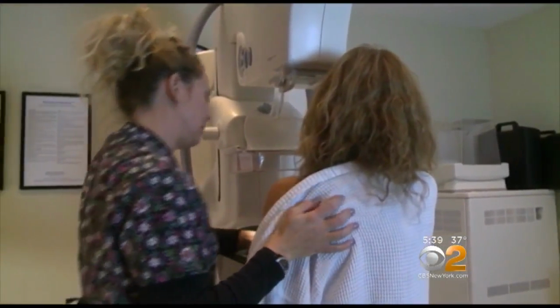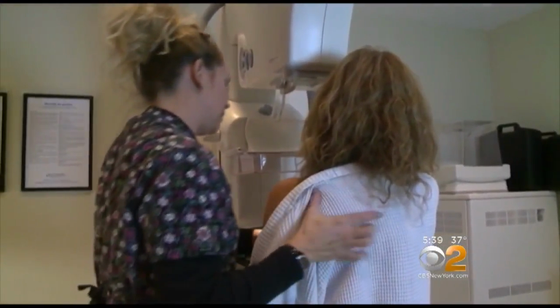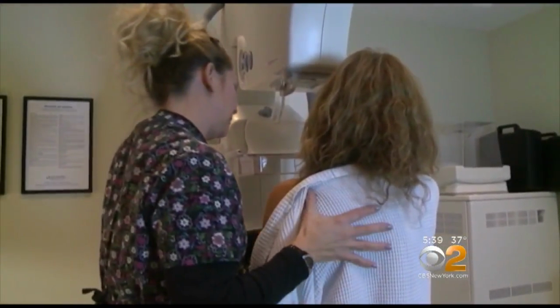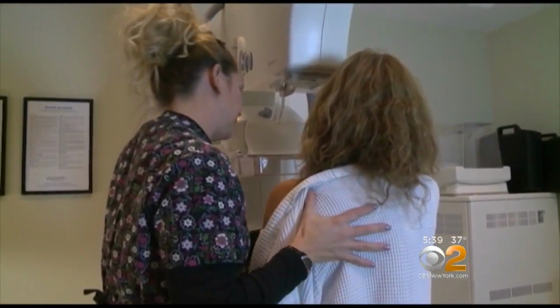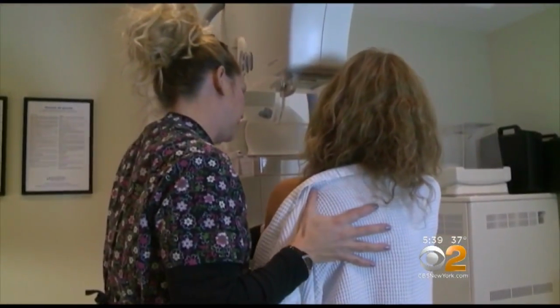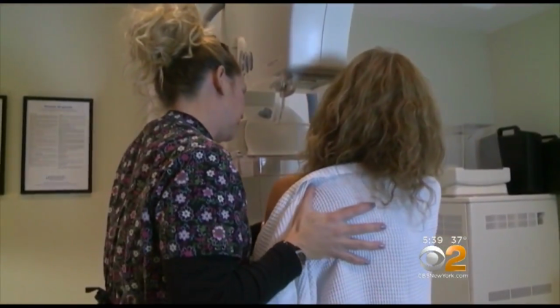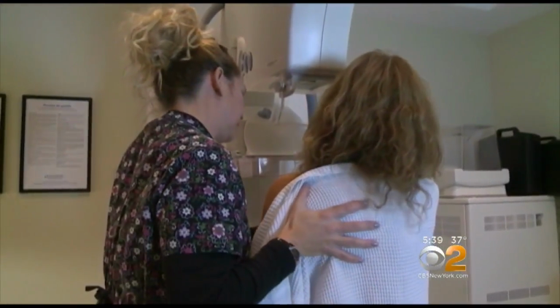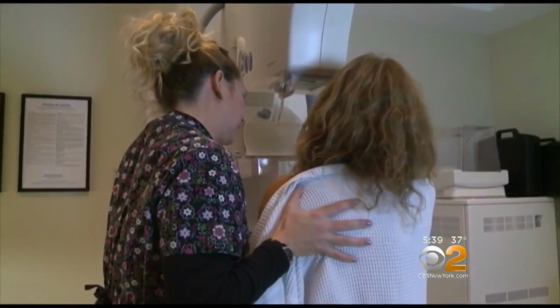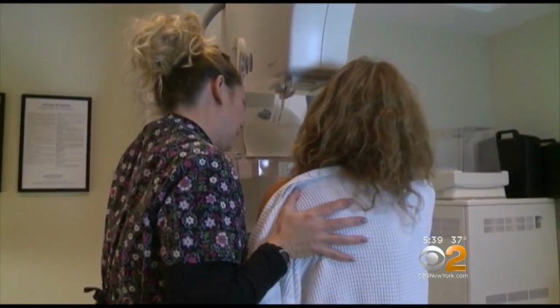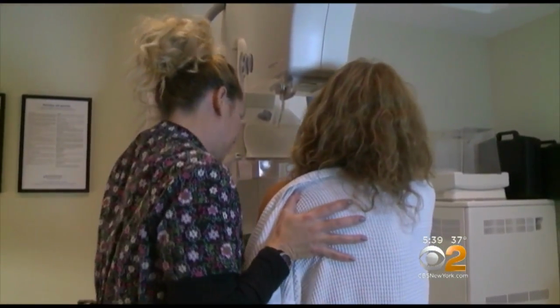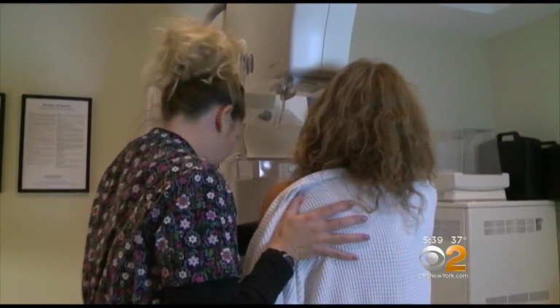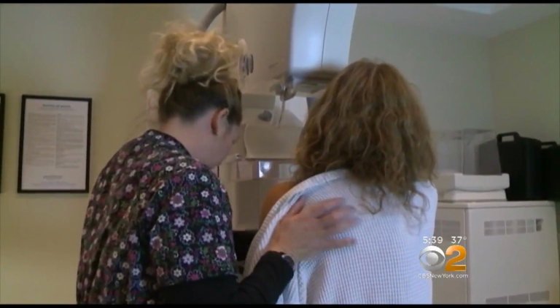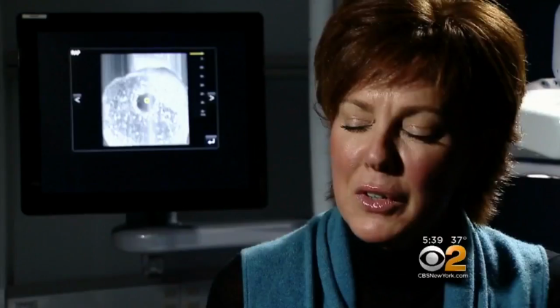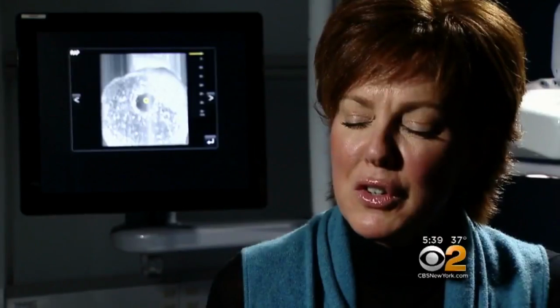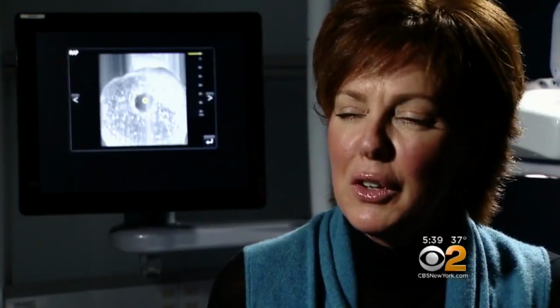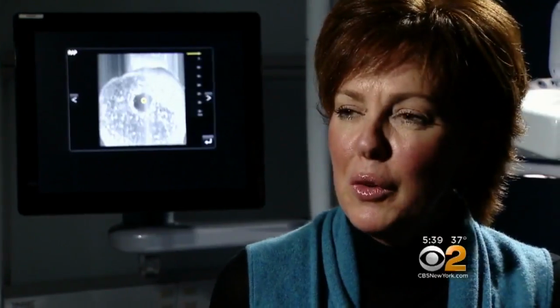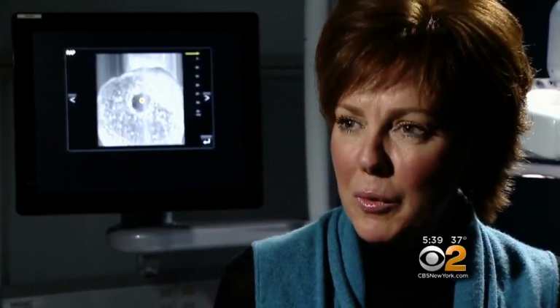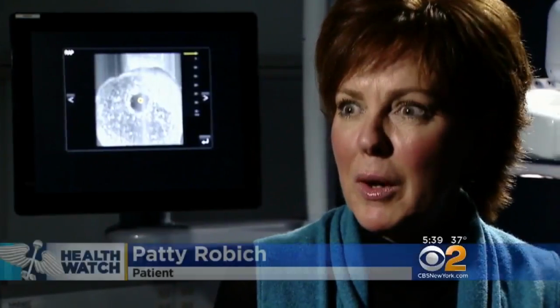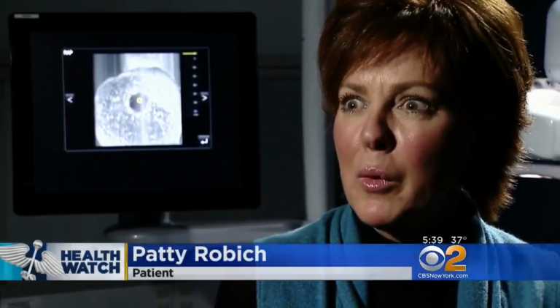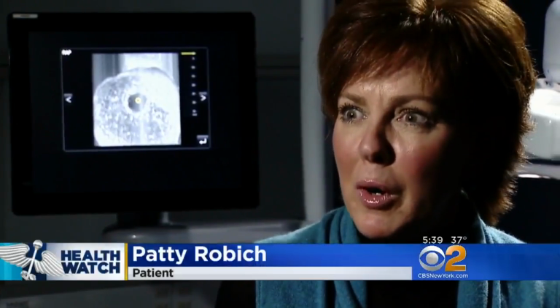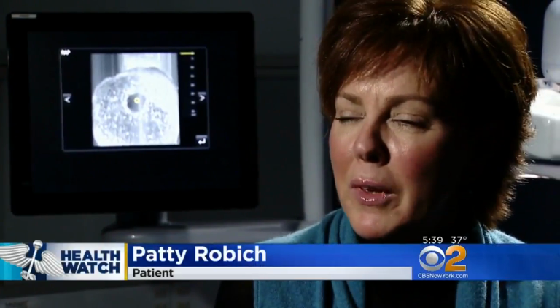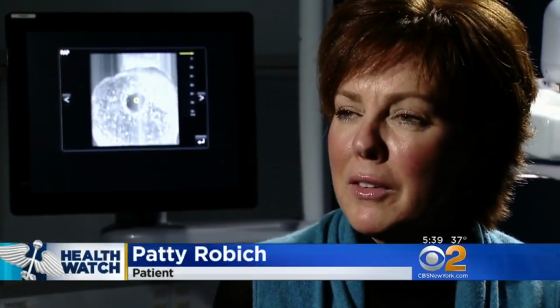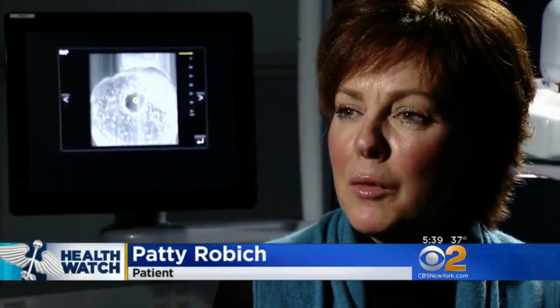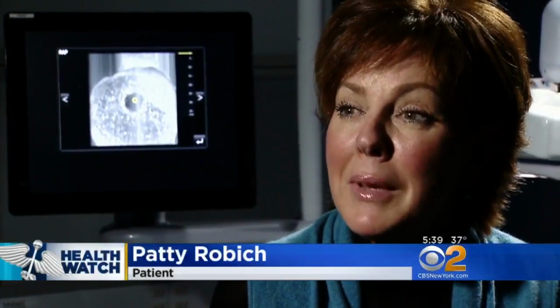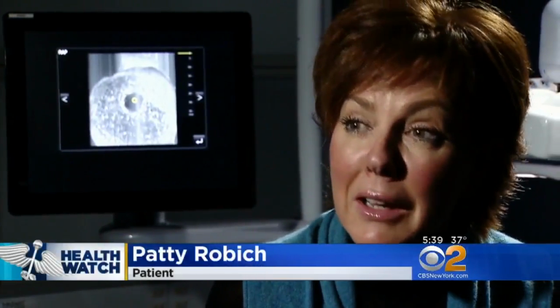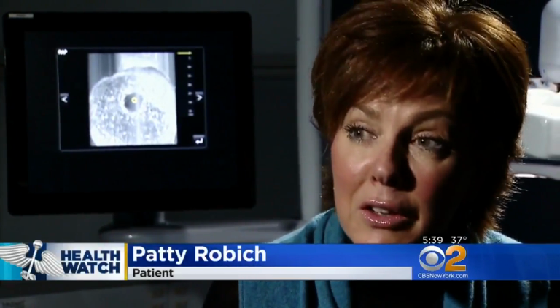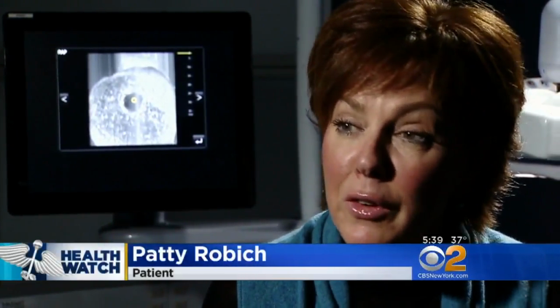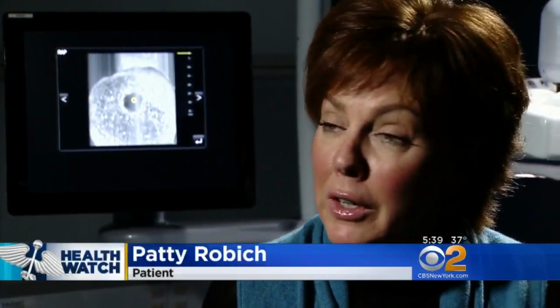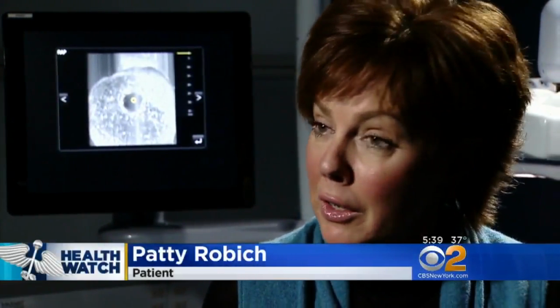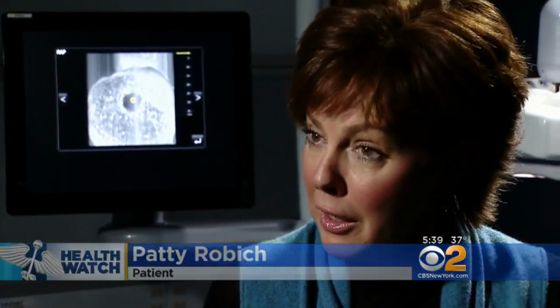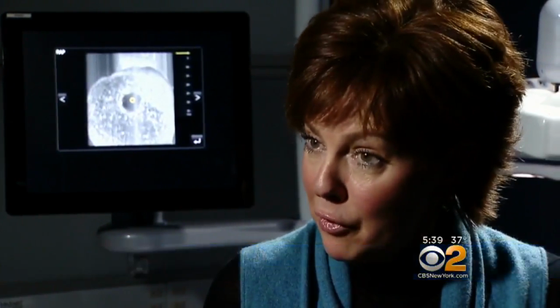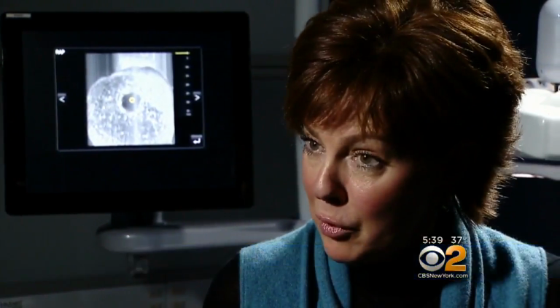When they are actually positioning you in a mammogram, that to me is very uncomfortable.